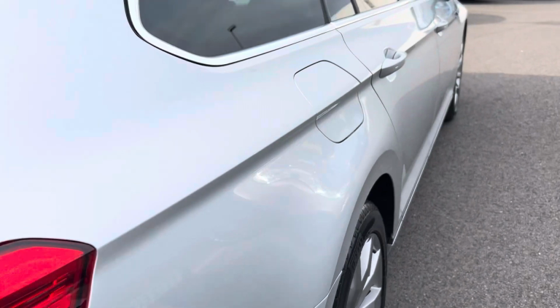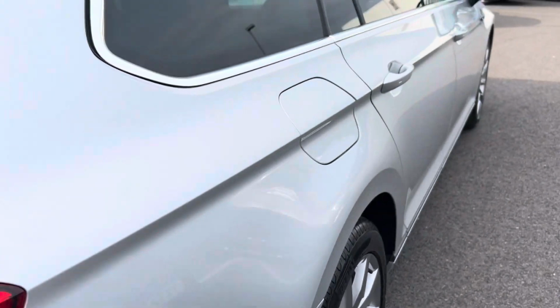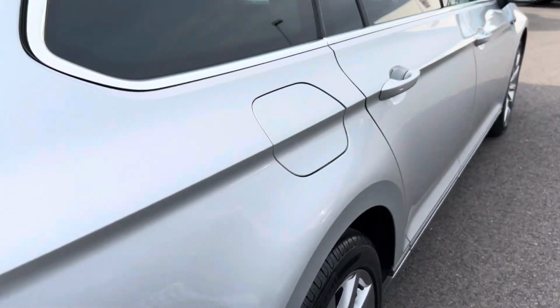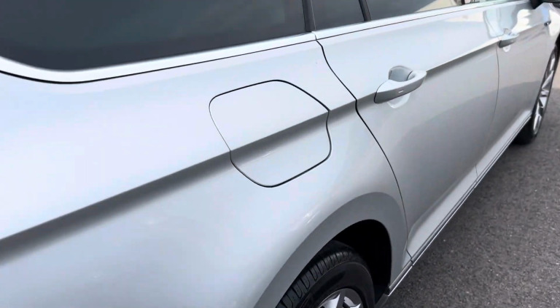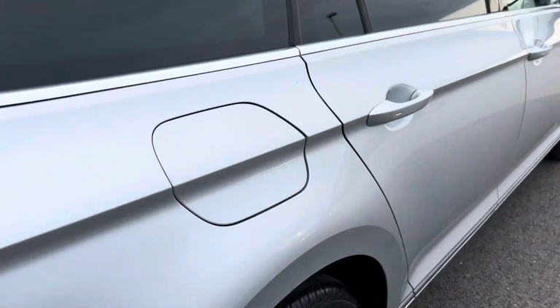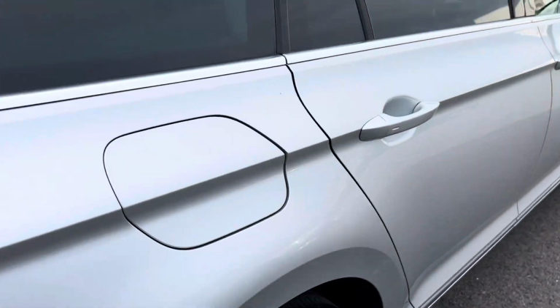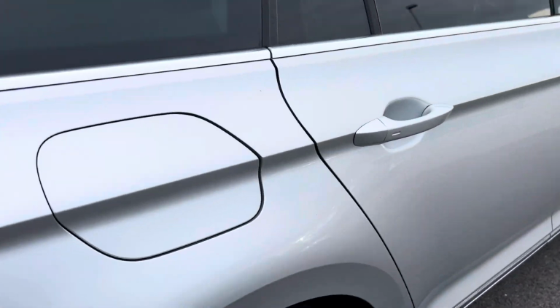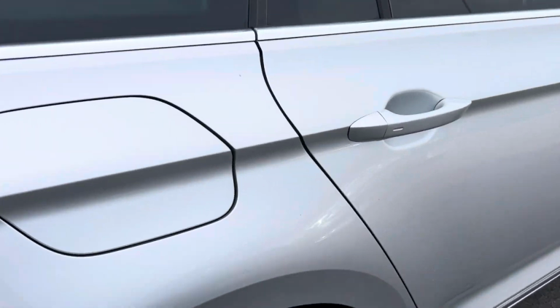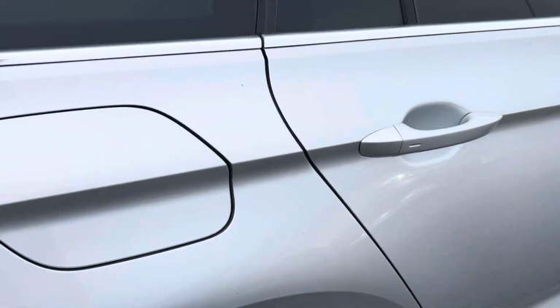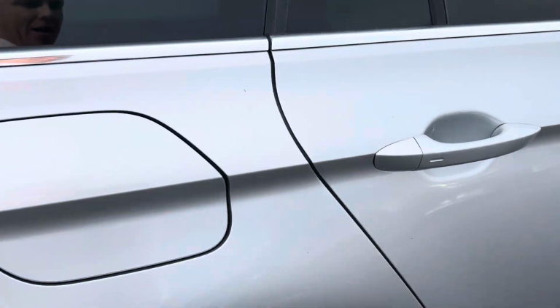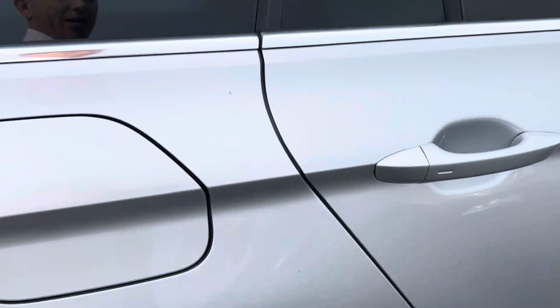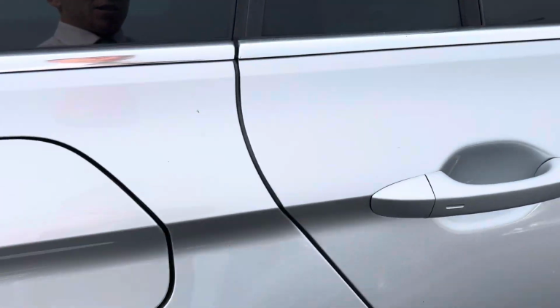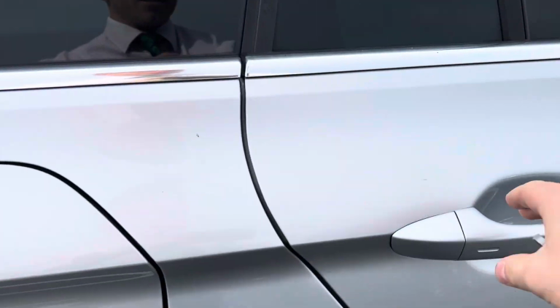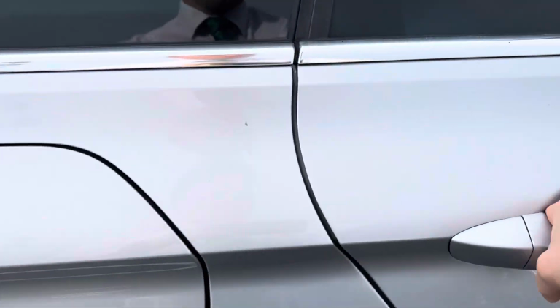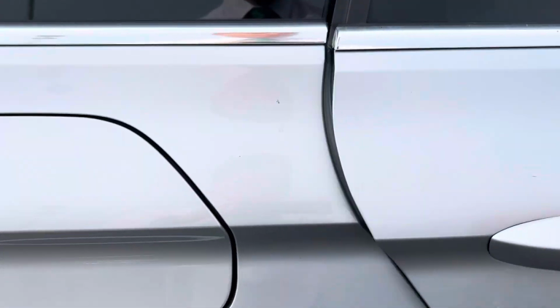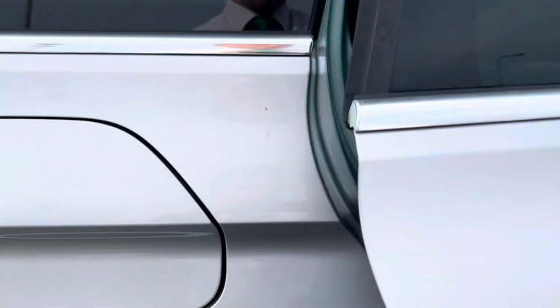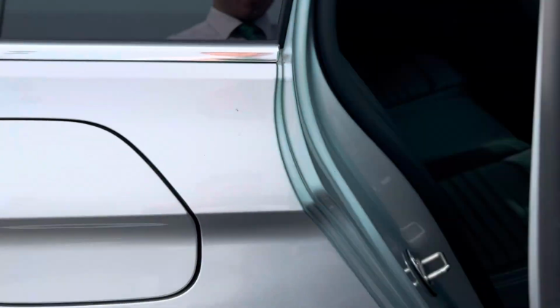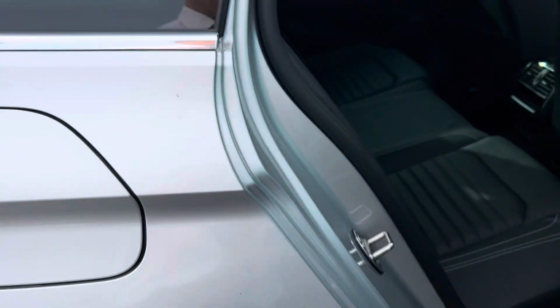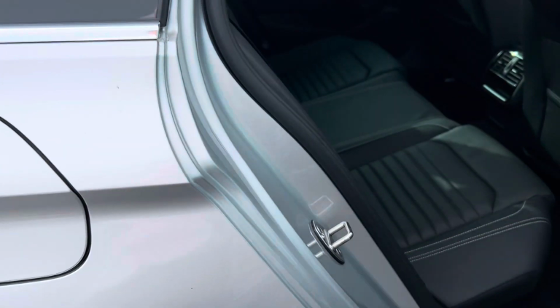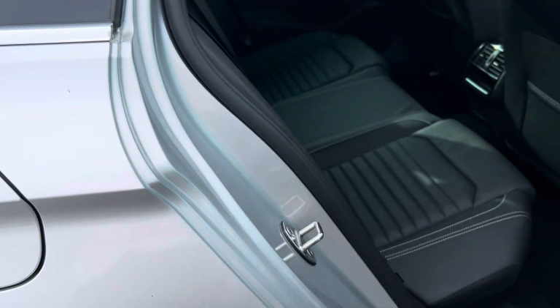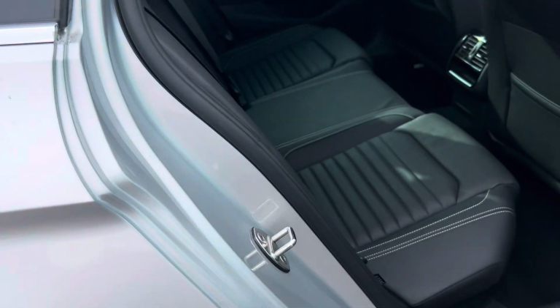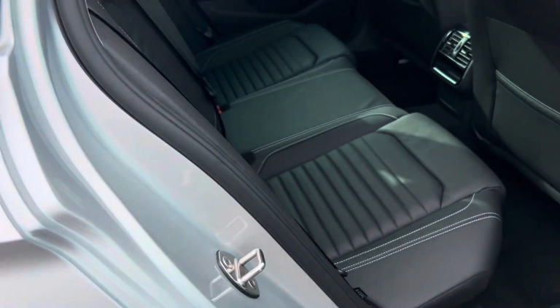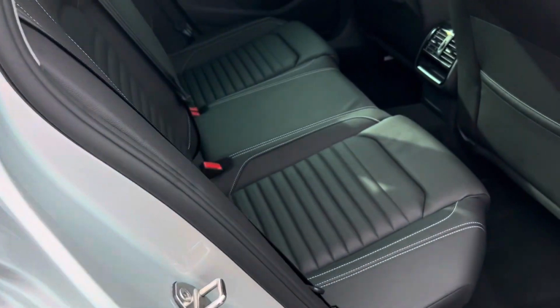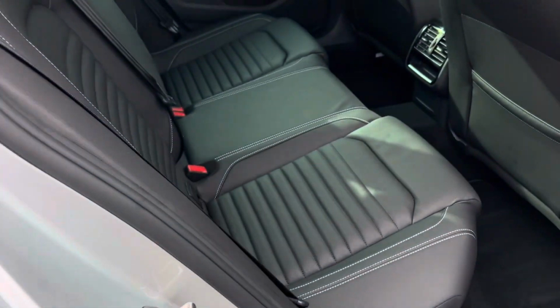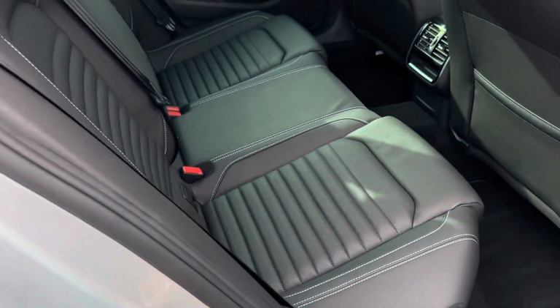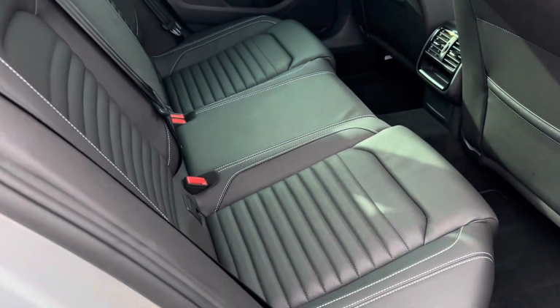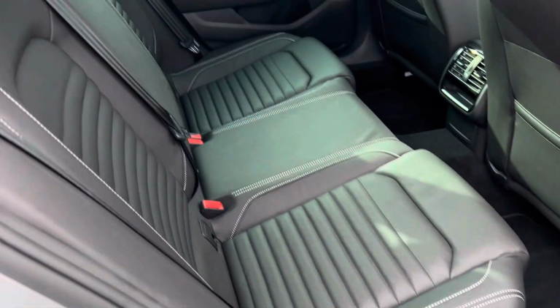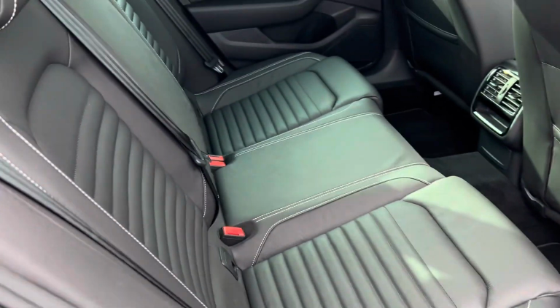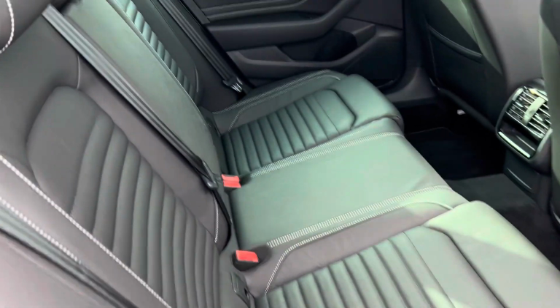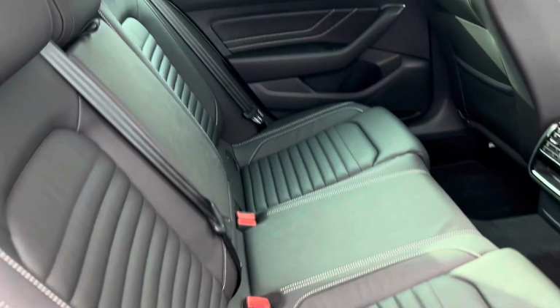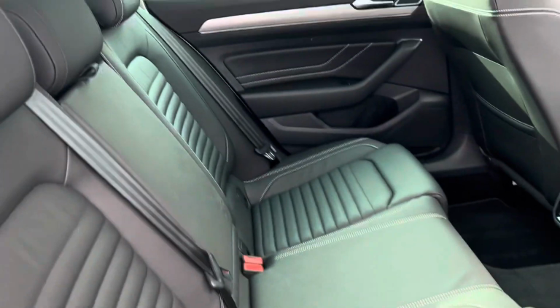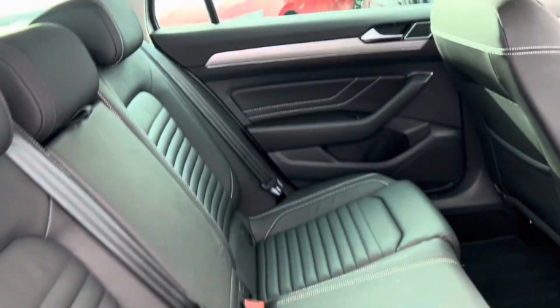Moving around to the back seats, you have your full leather interior.